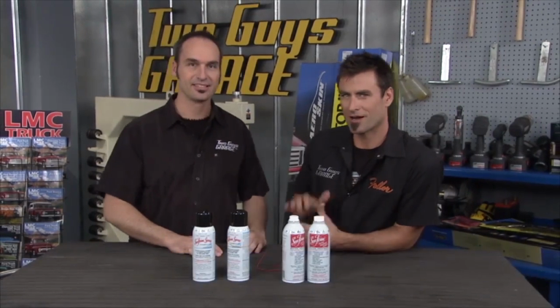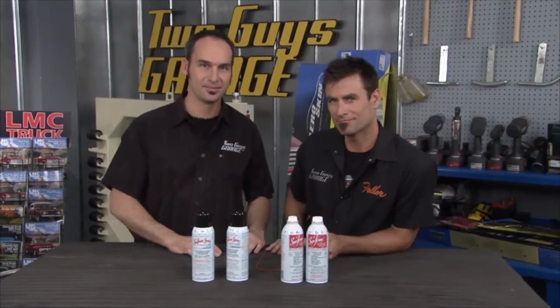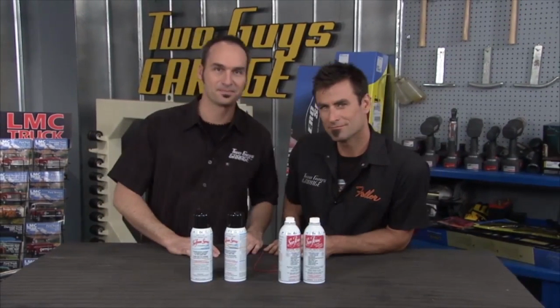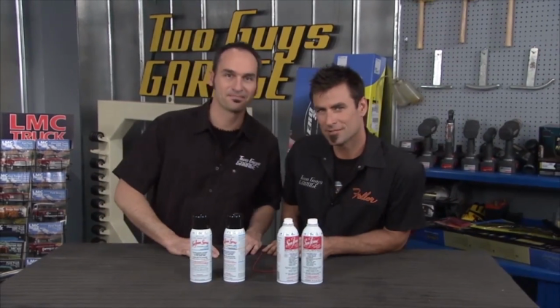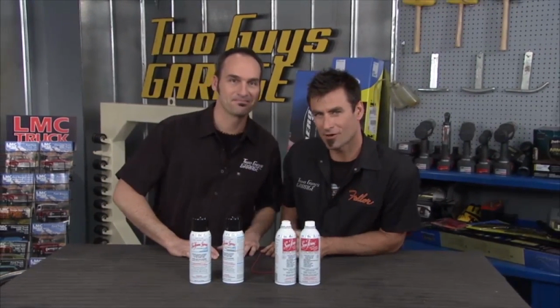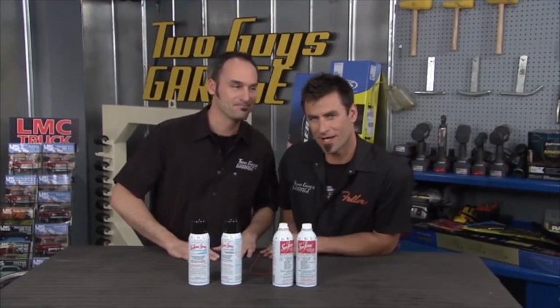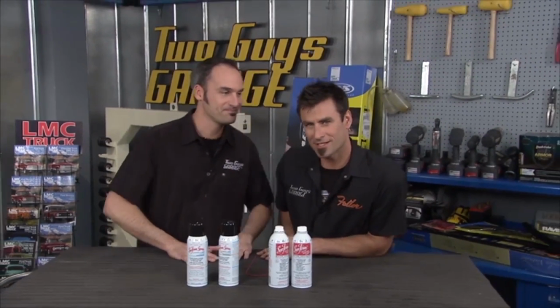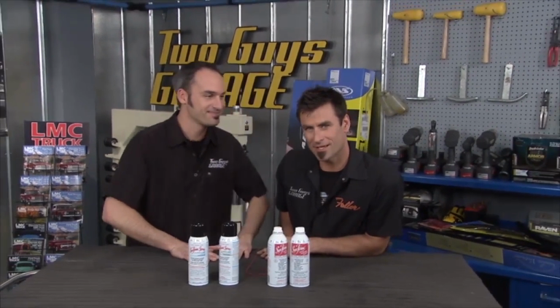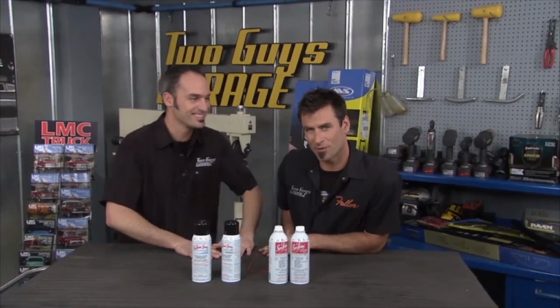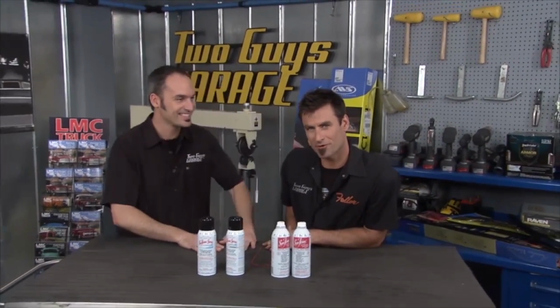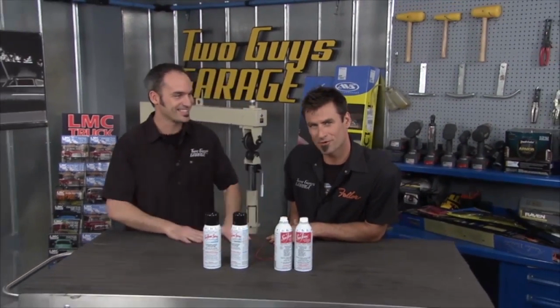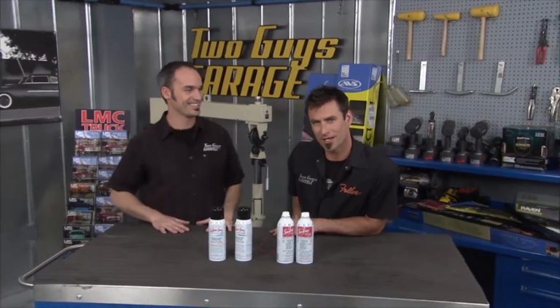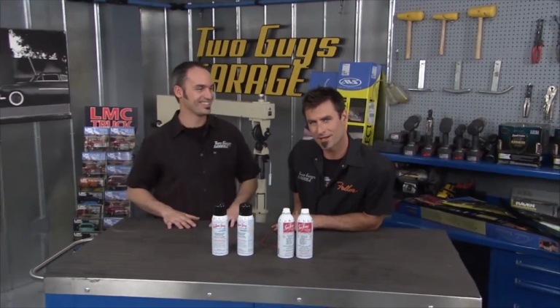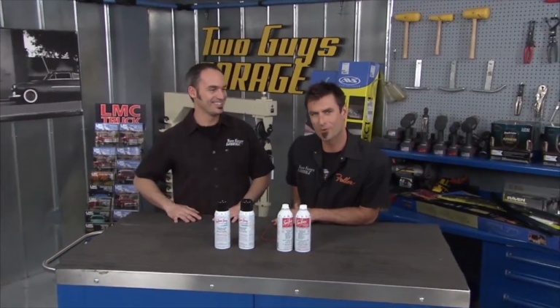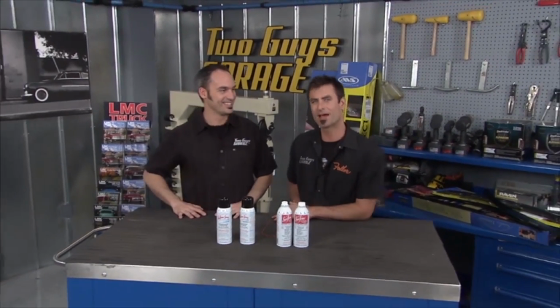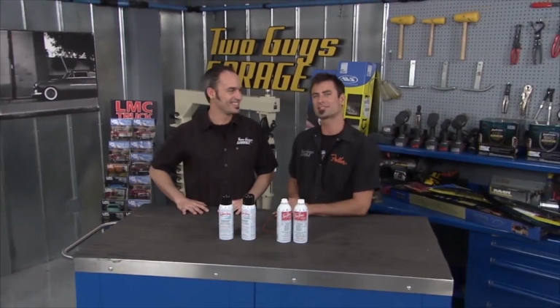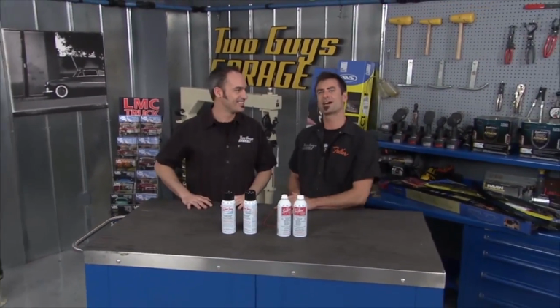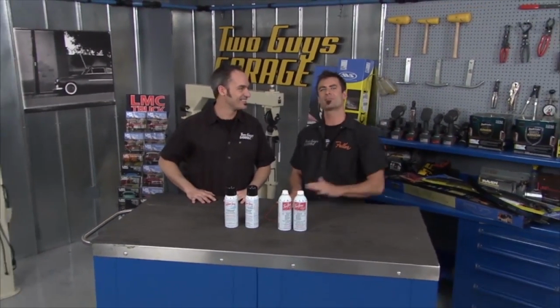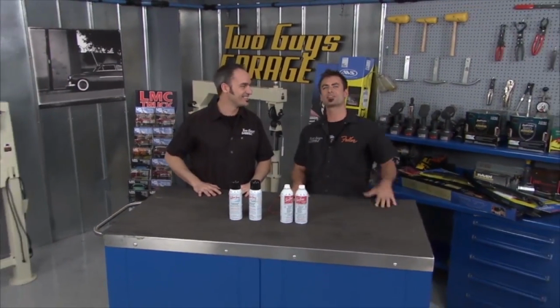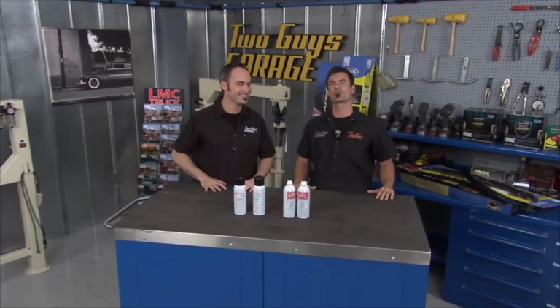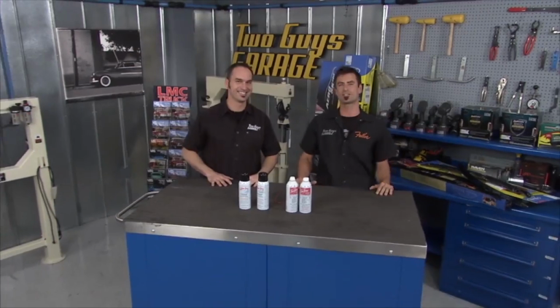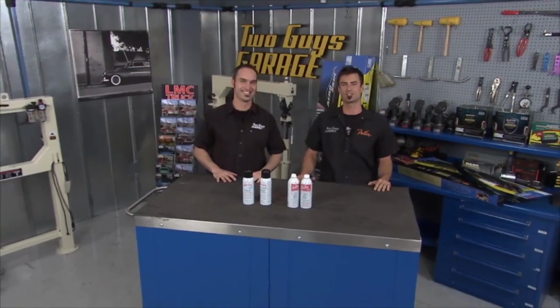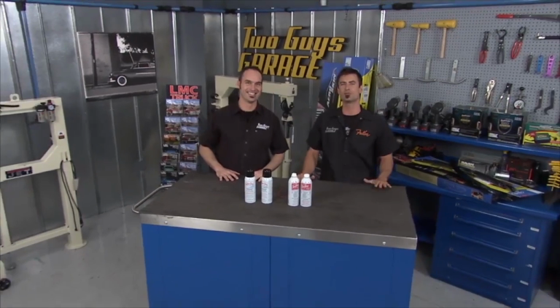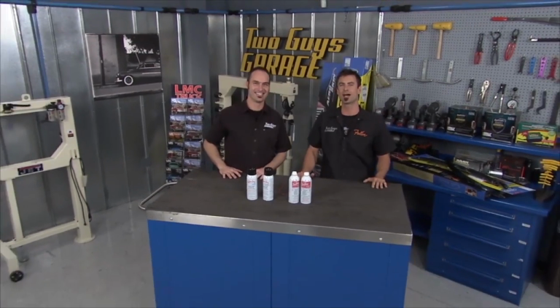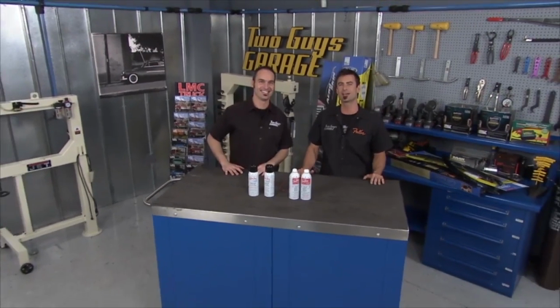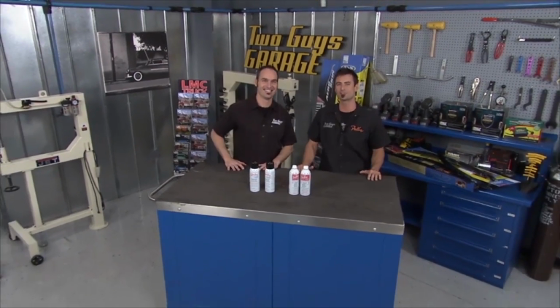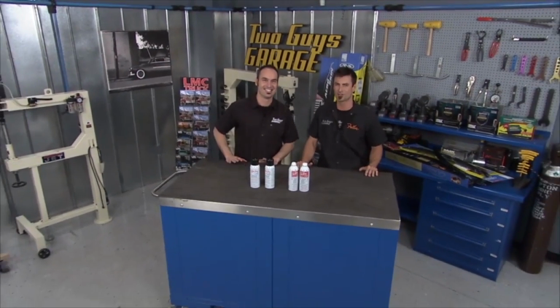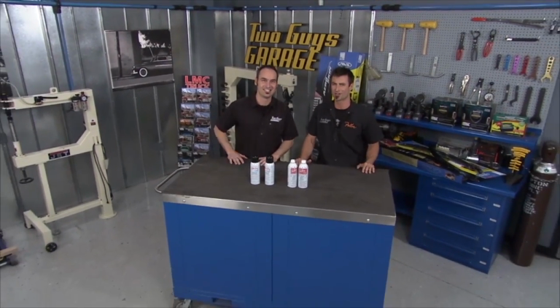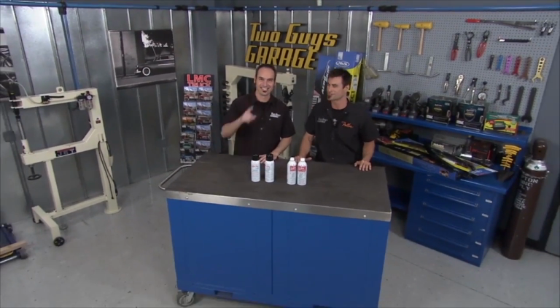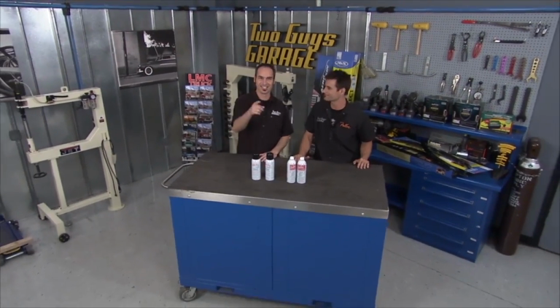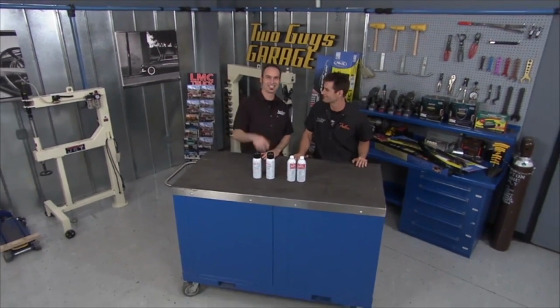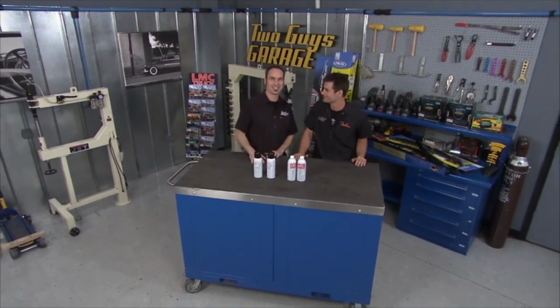That's all we've got today in the break room. Thanks for watching Two Guys Garage. See you next time.